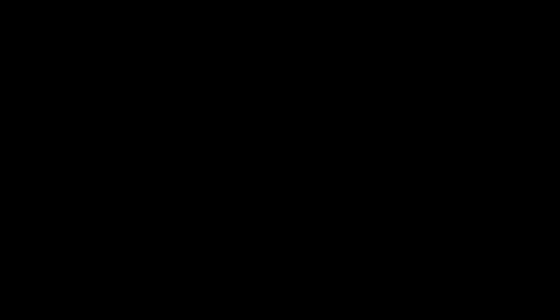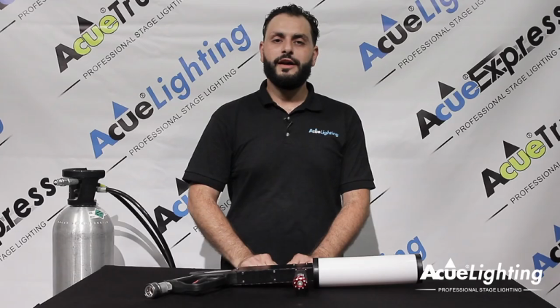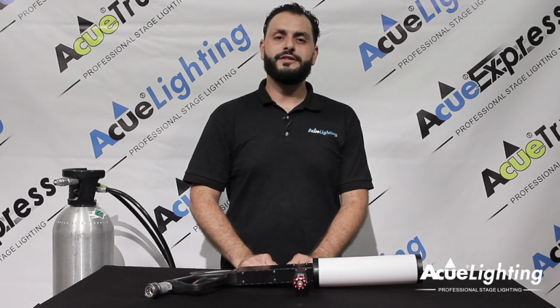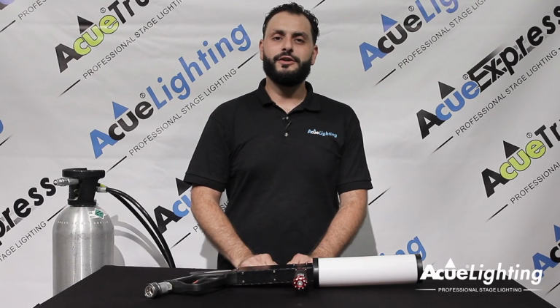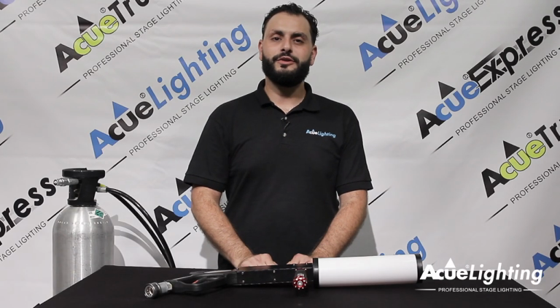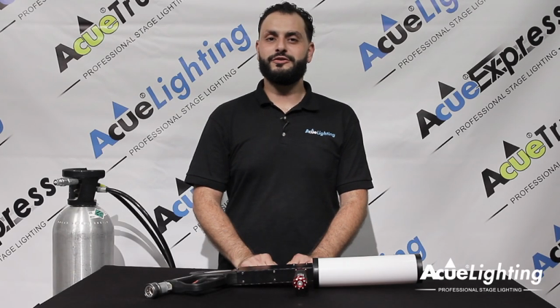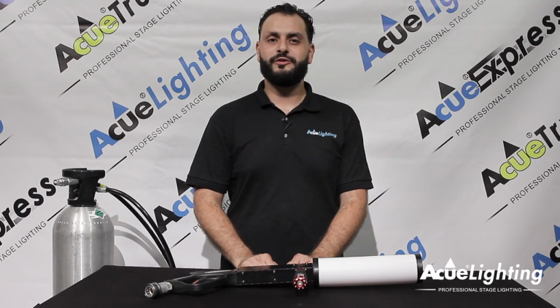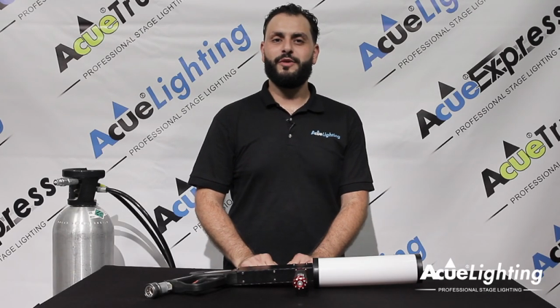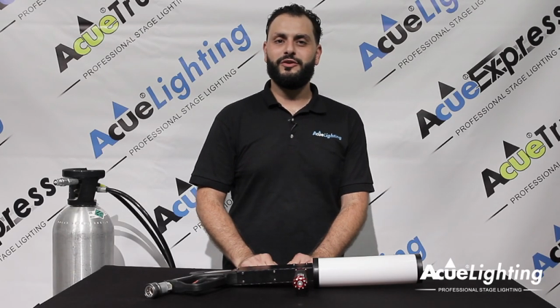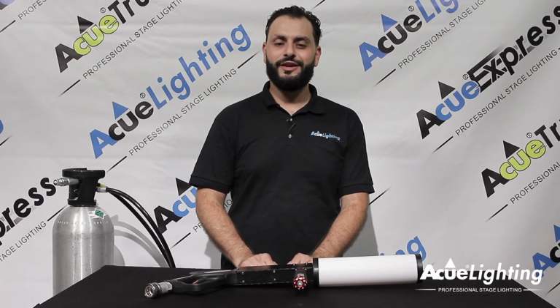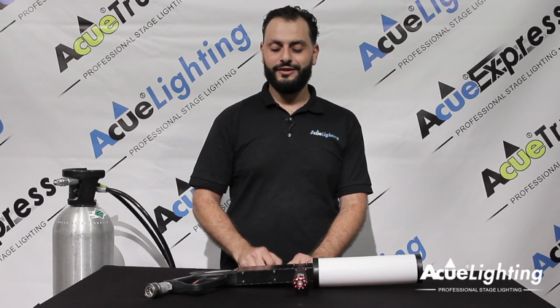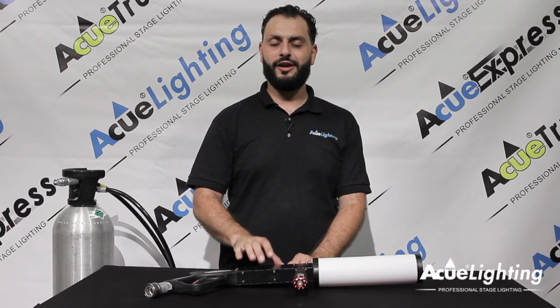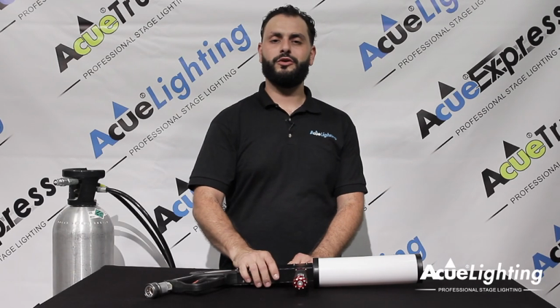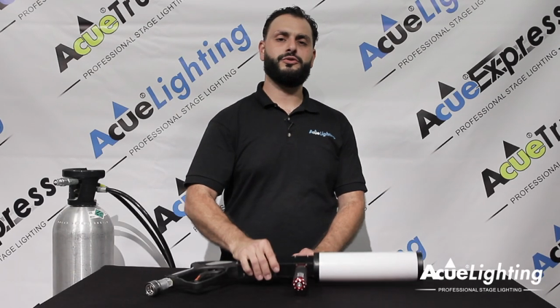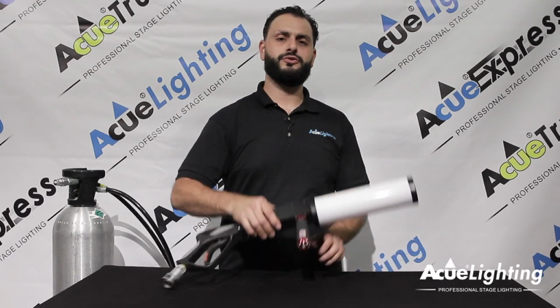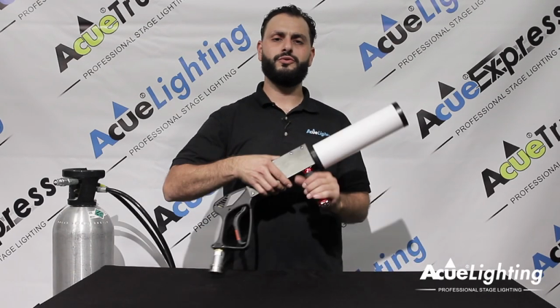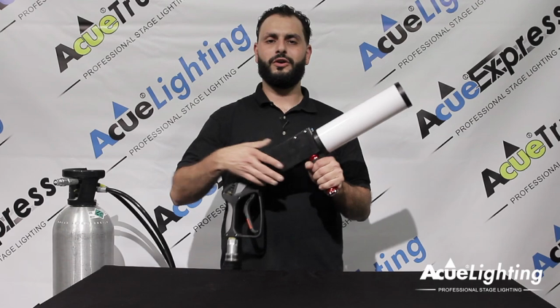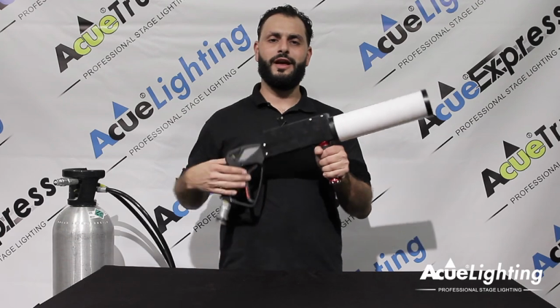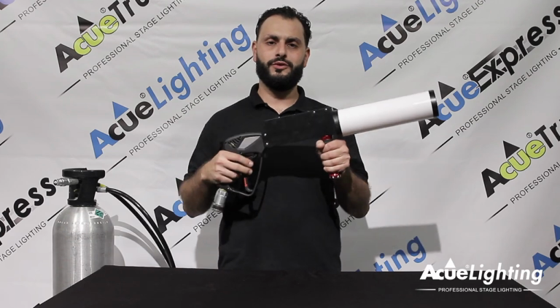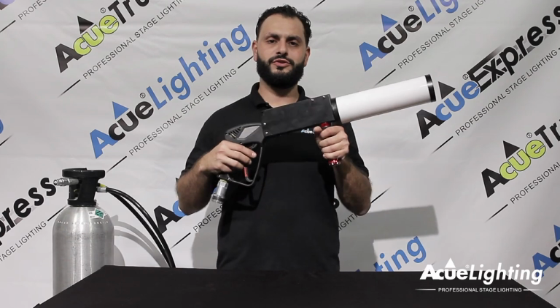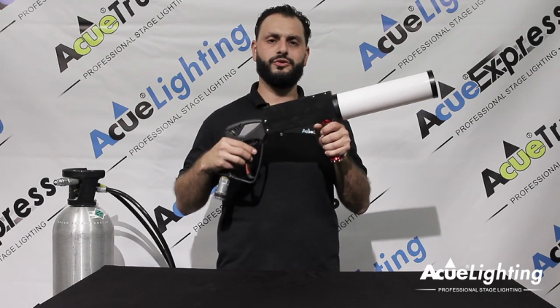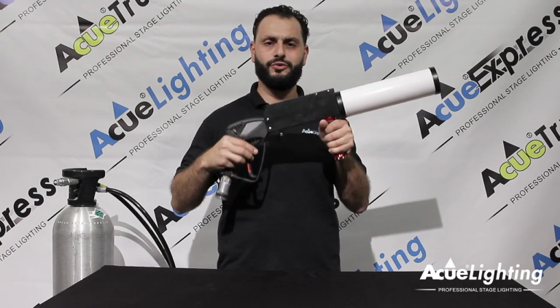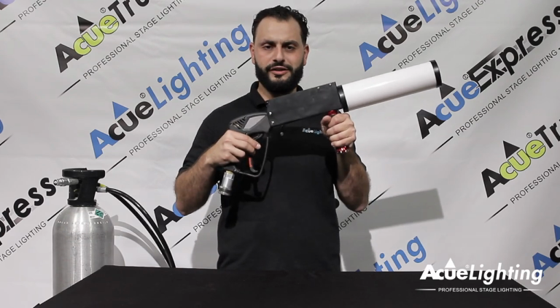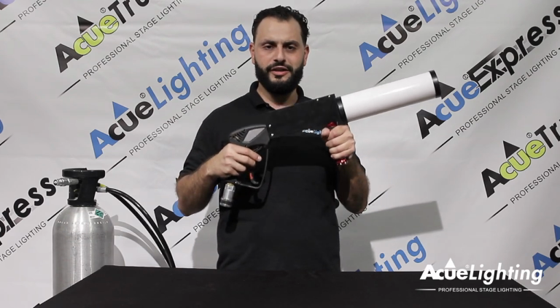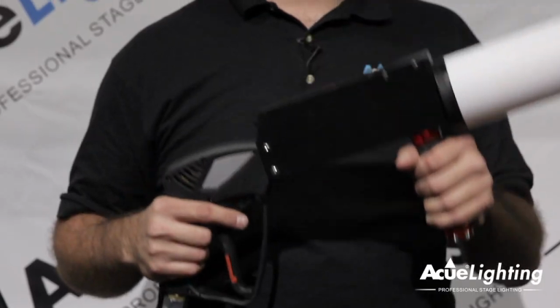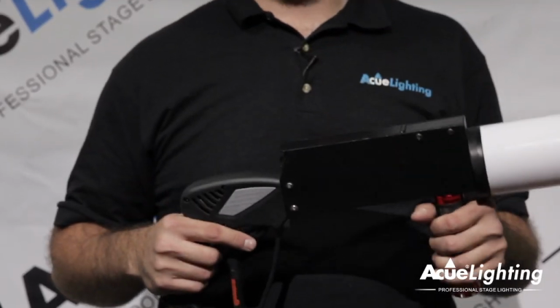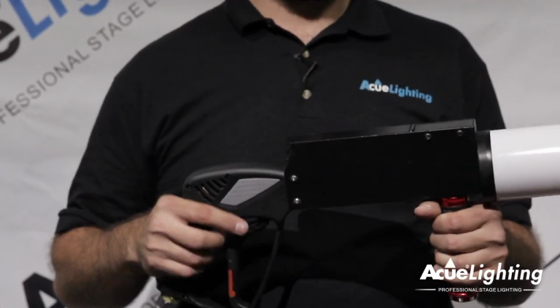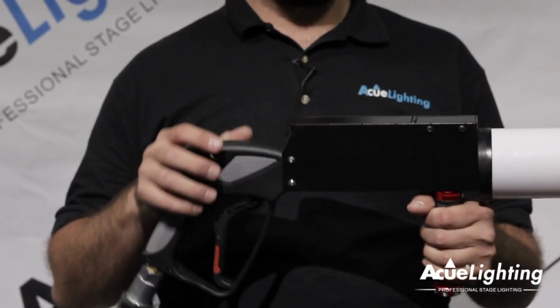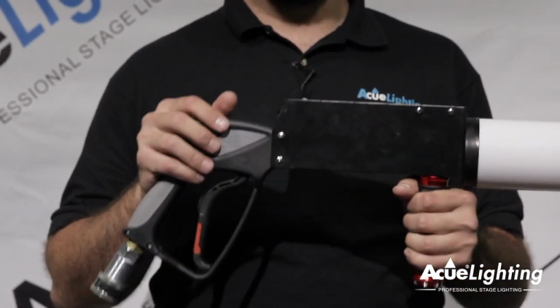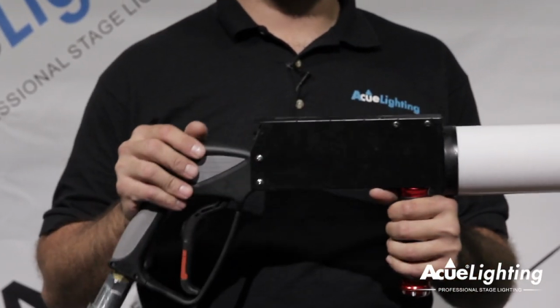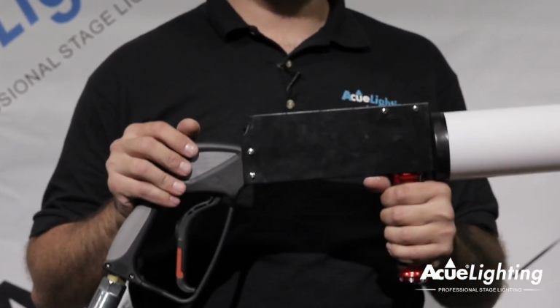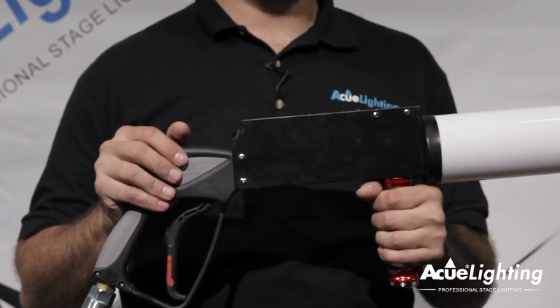Hey guys, how you doing? This is Arthur from AccuLighting and today I want to introduce to you our AccuCO2 LED gun. This thing is awesome.